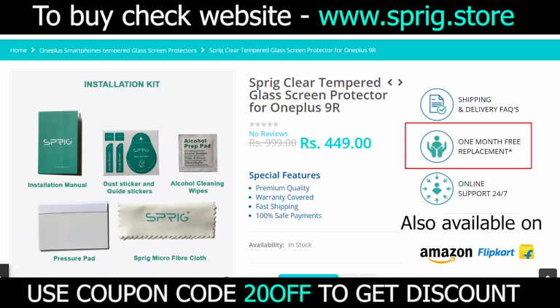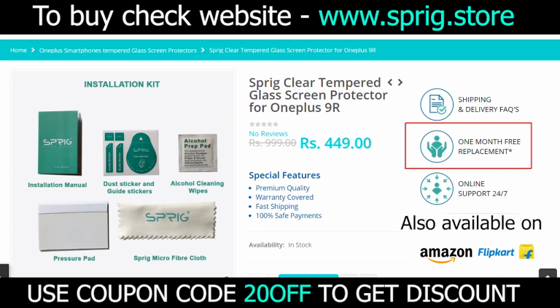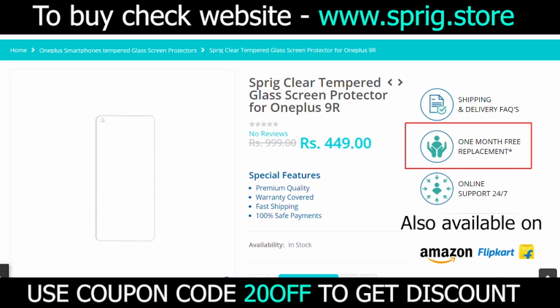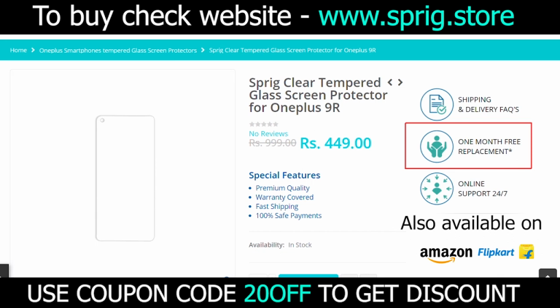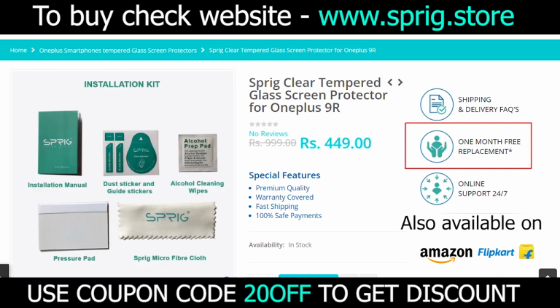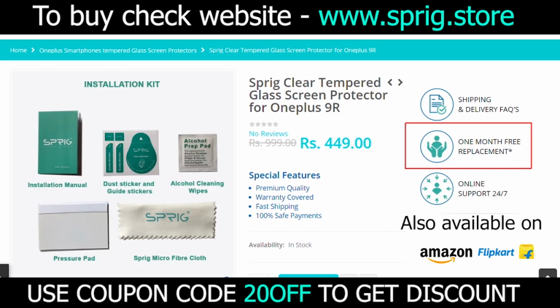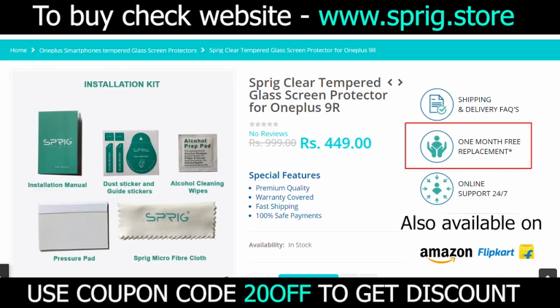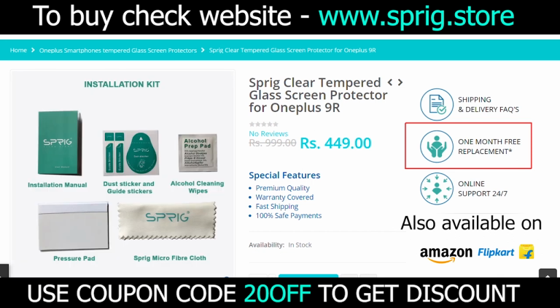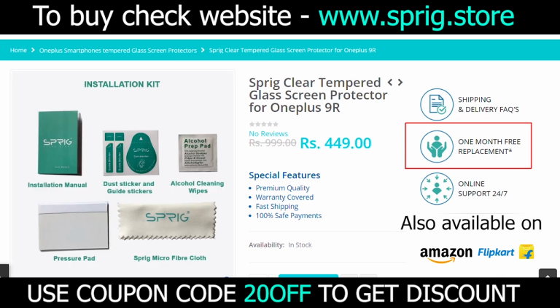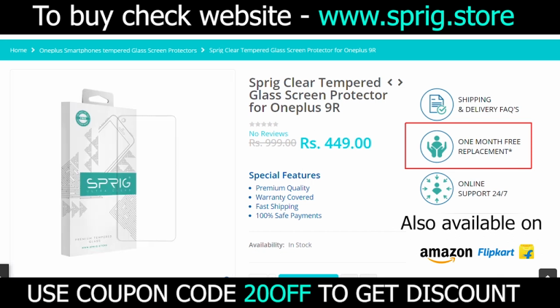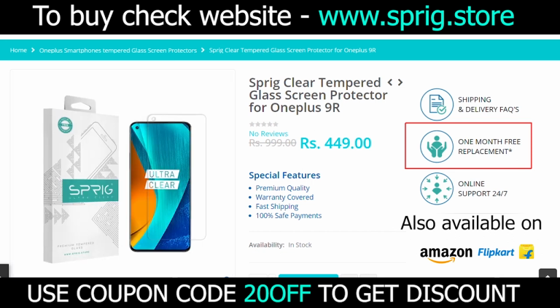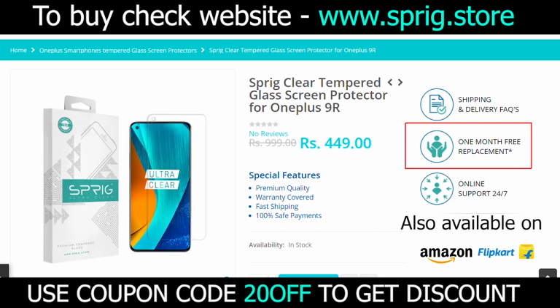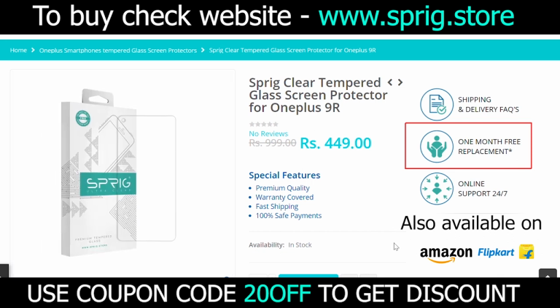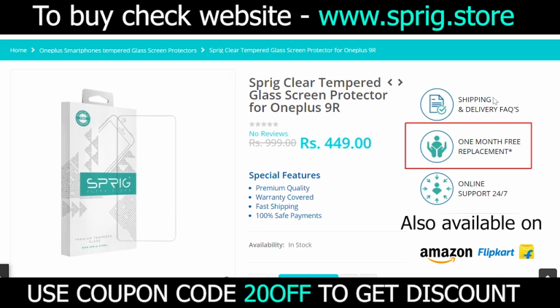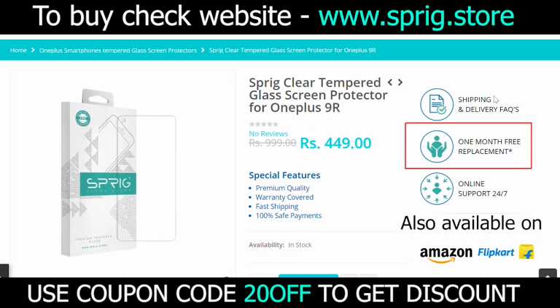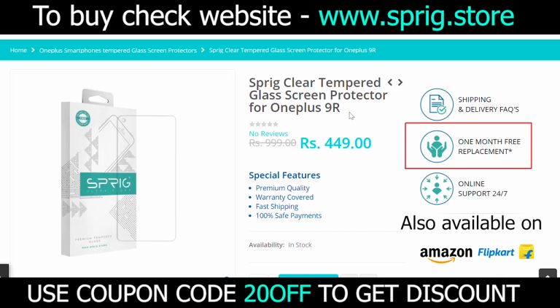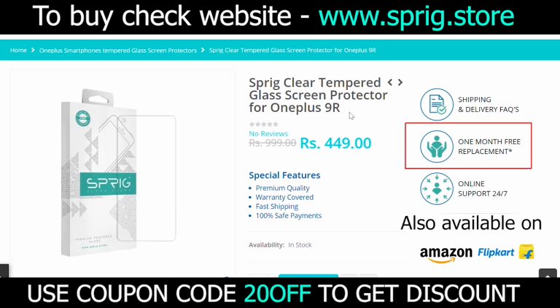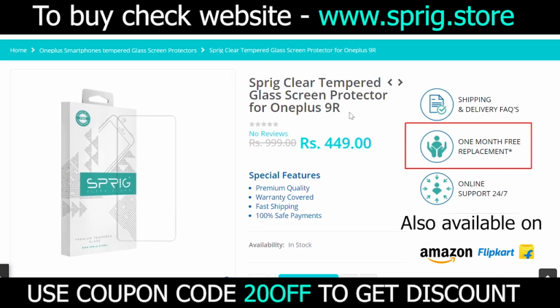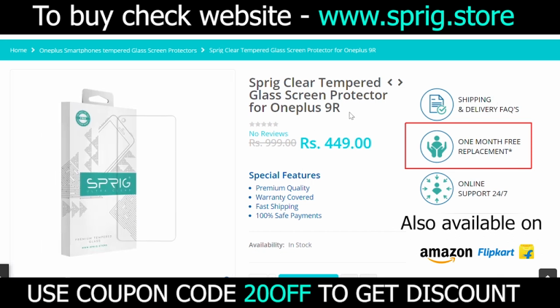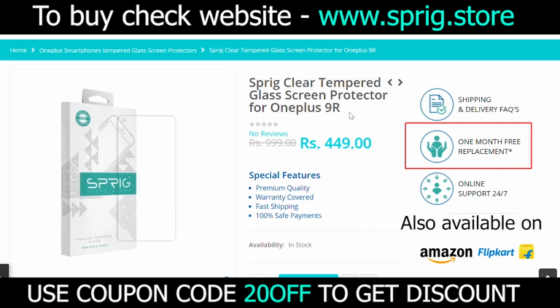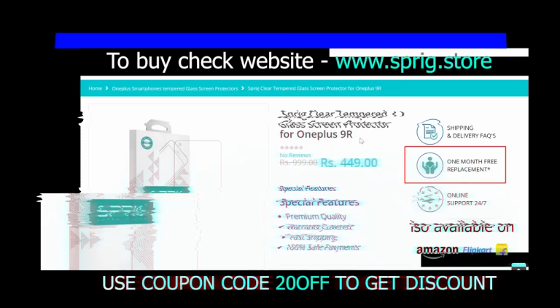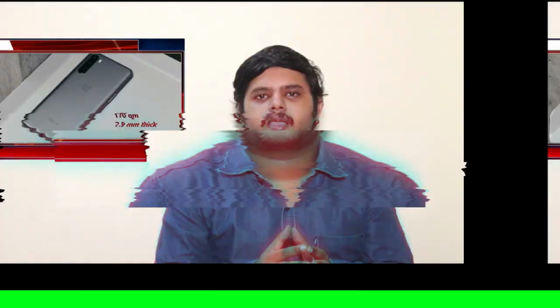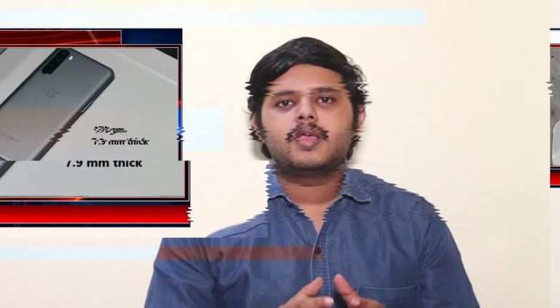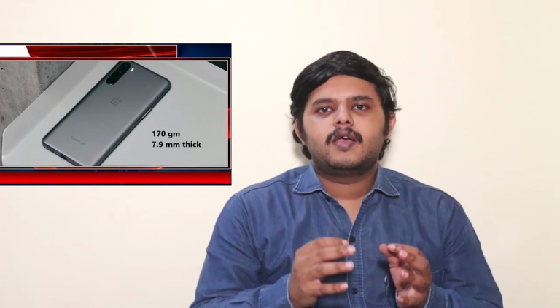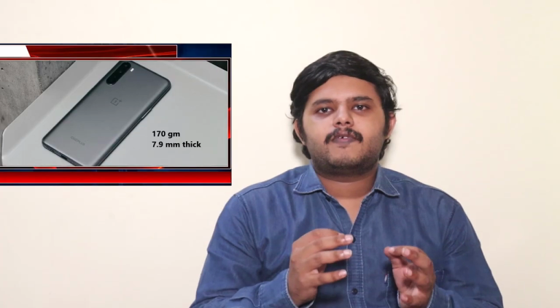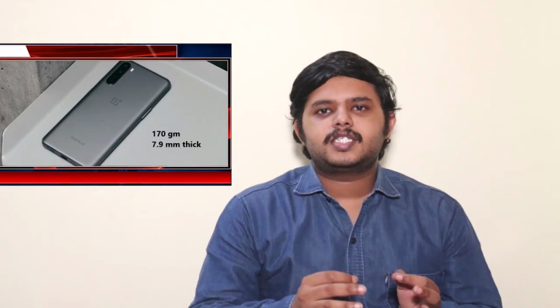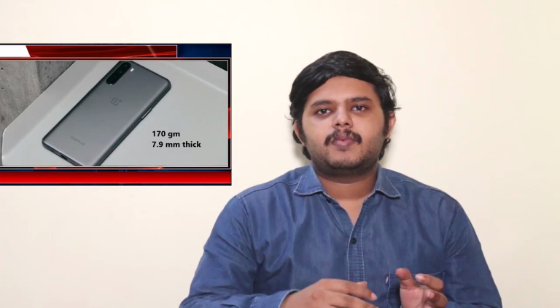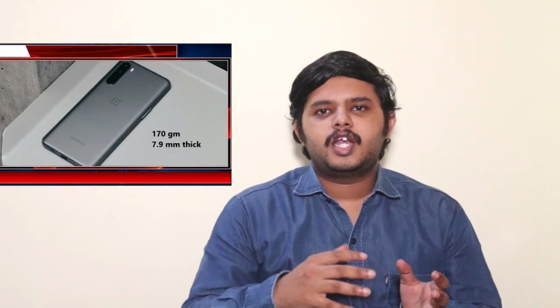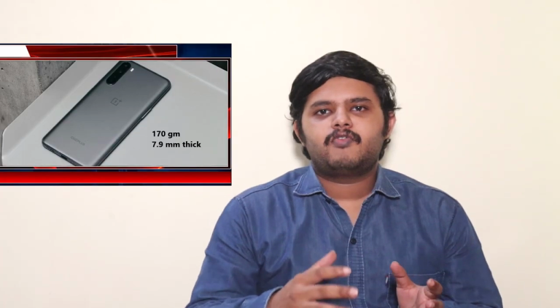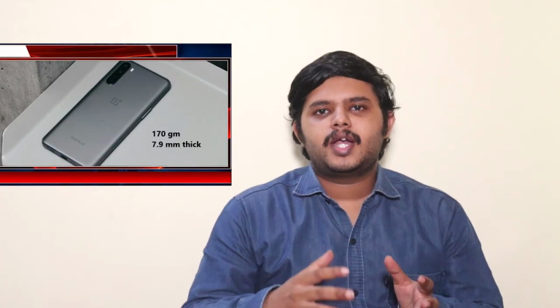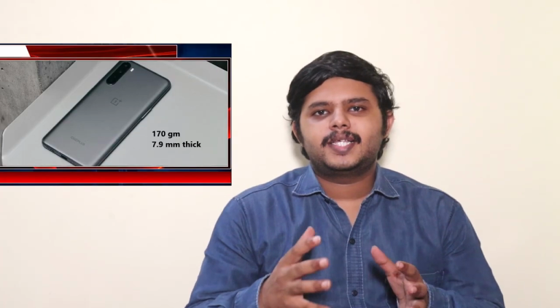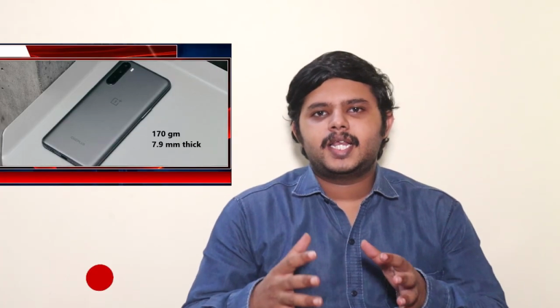Check the details in the description. First, we will start with the design.